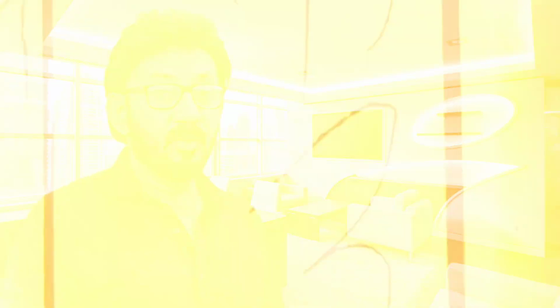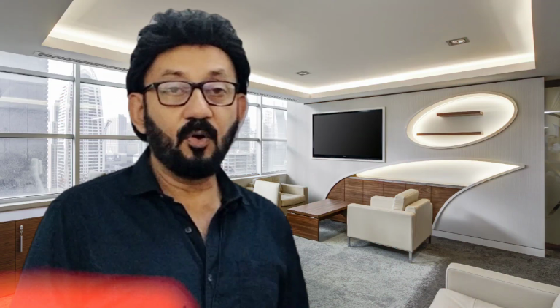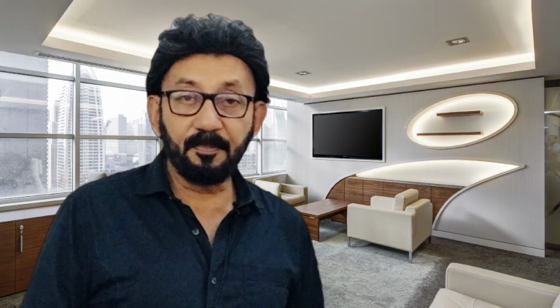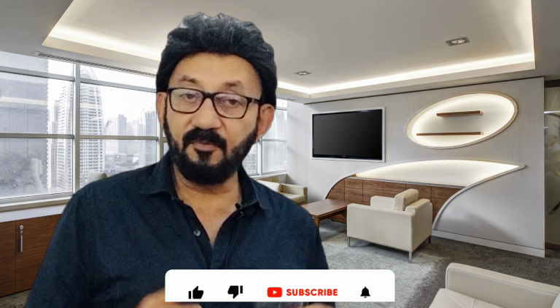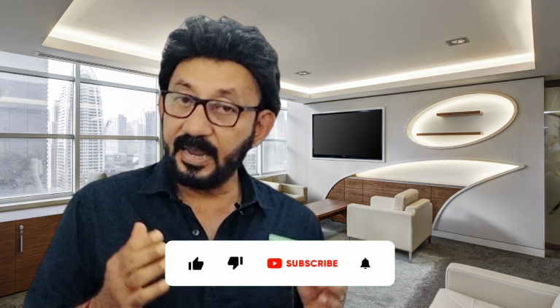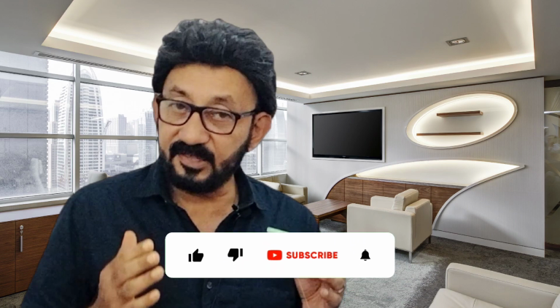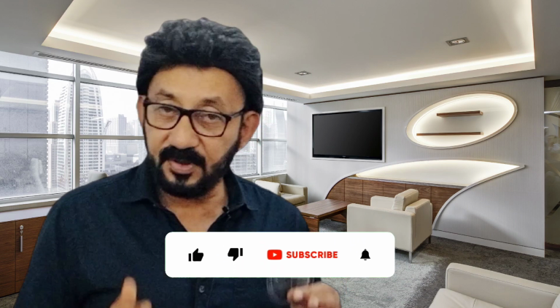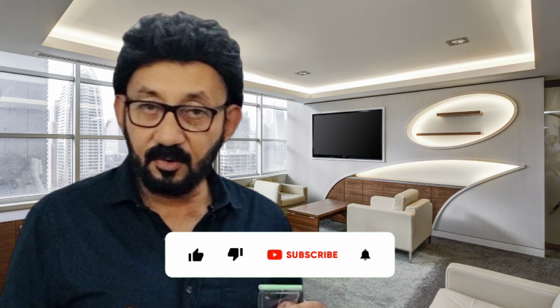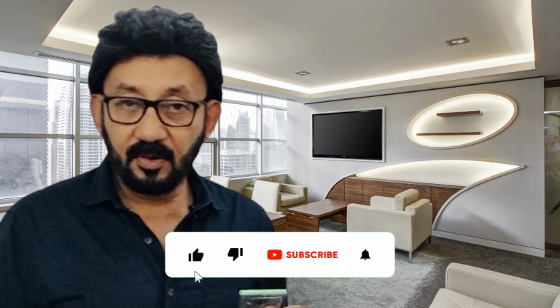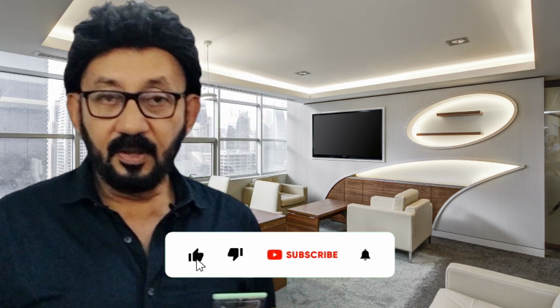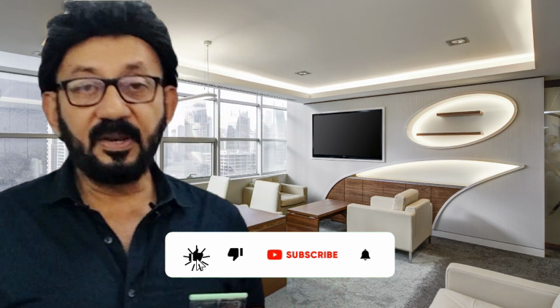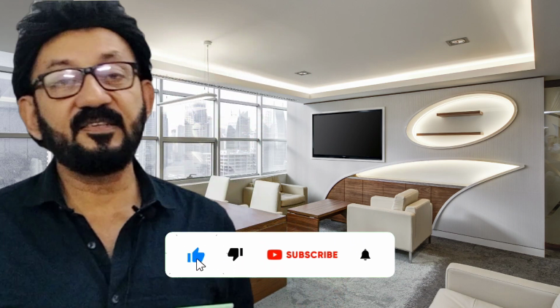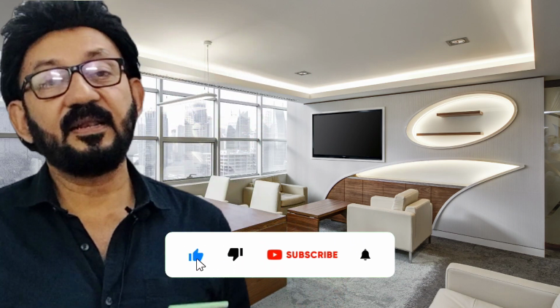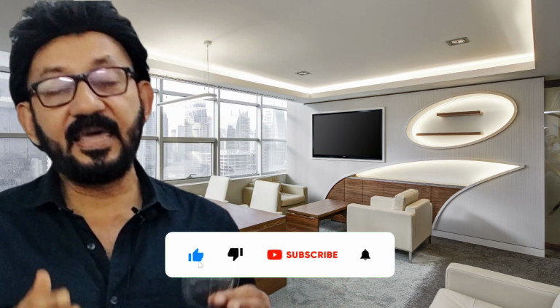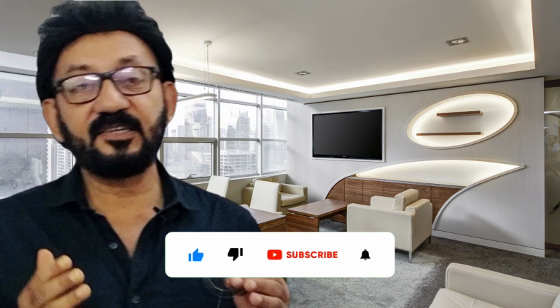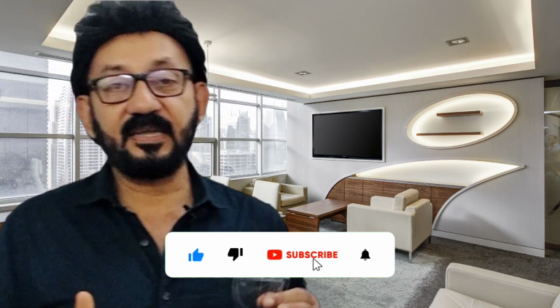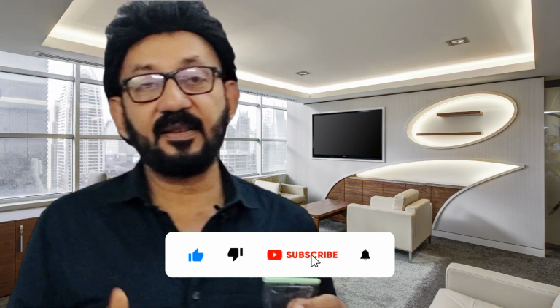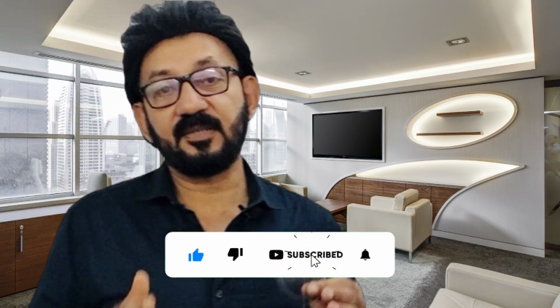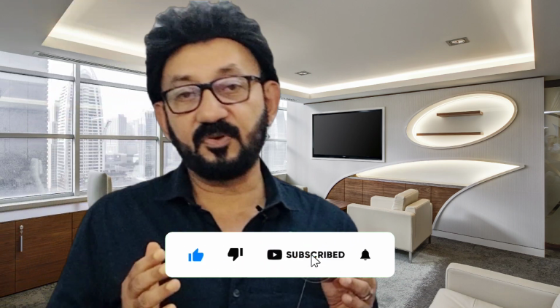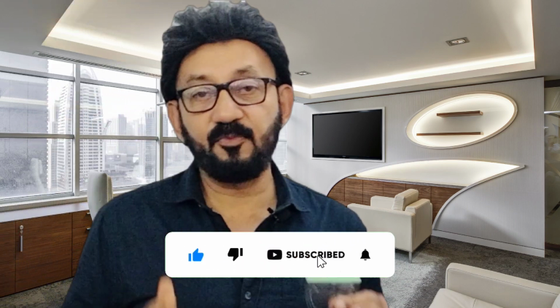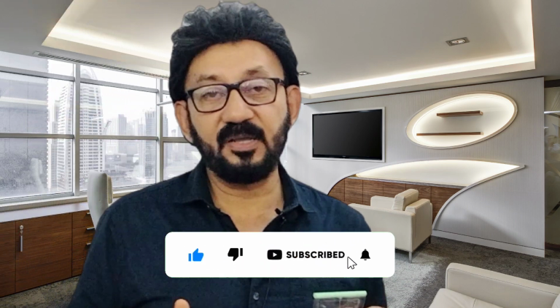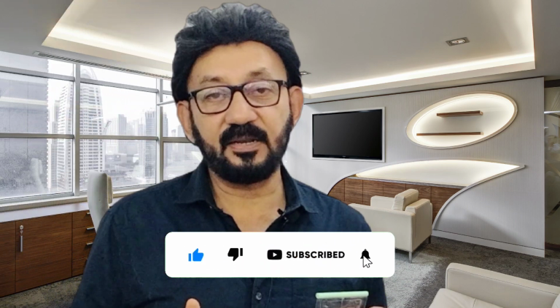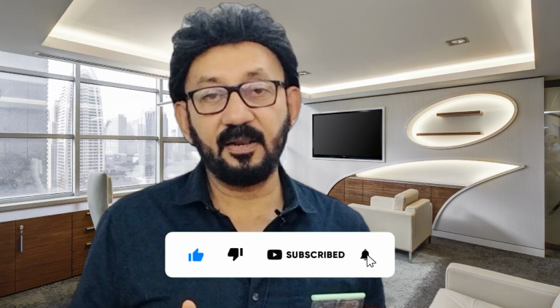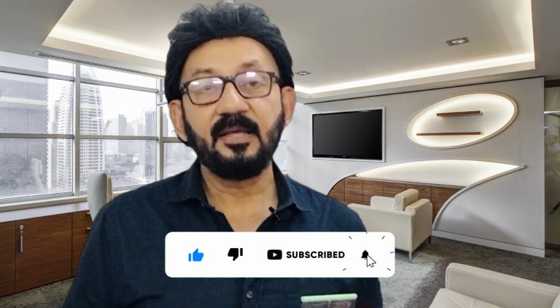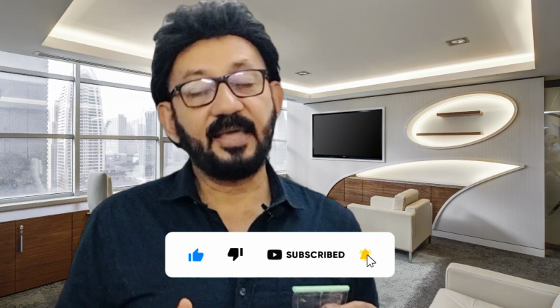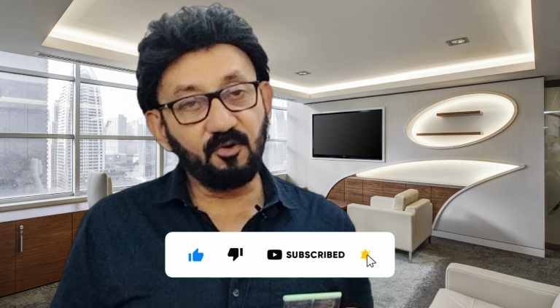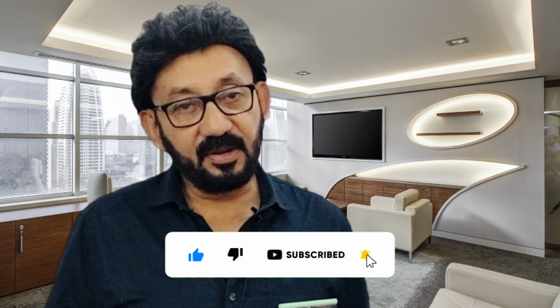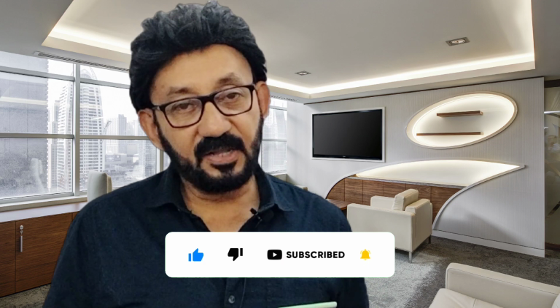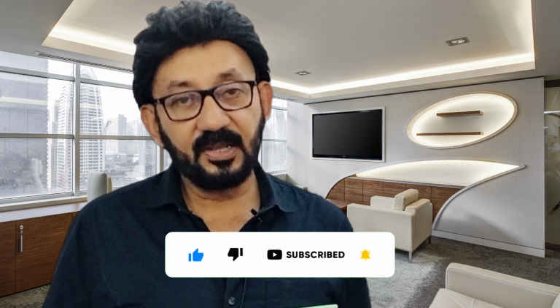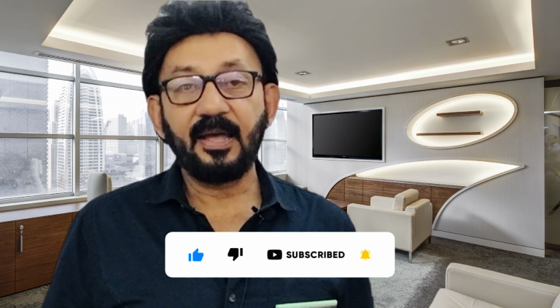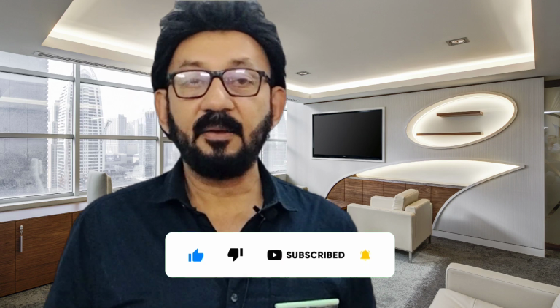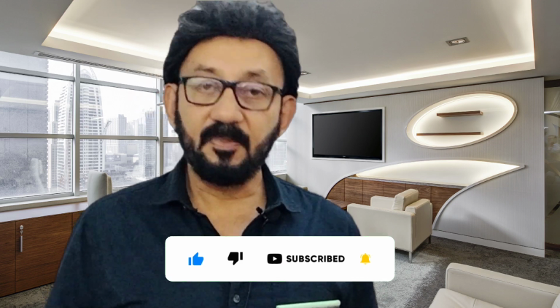Hope you will like this video. Please like, share, and subscribe to my channel. Thank you very much and bye bye.